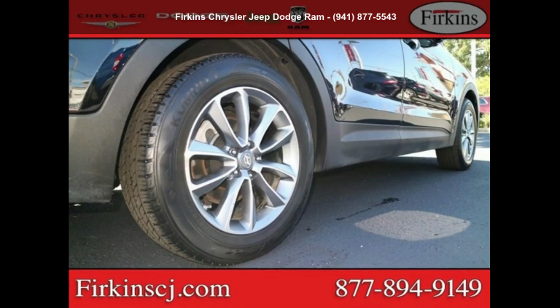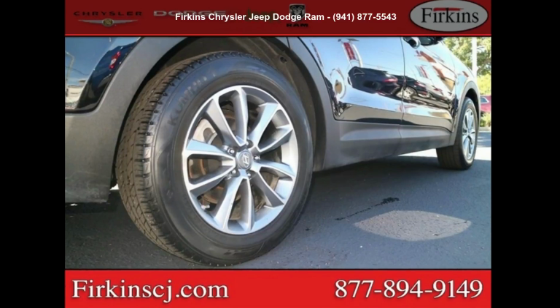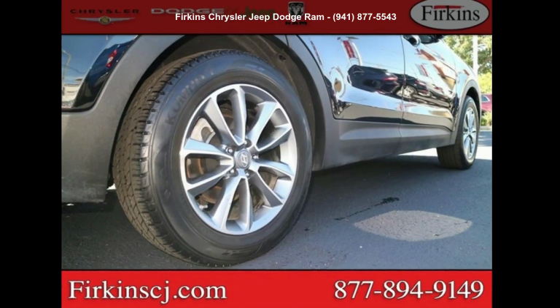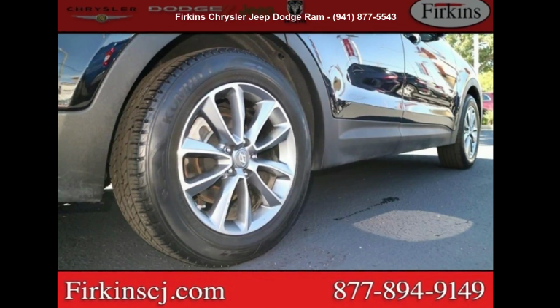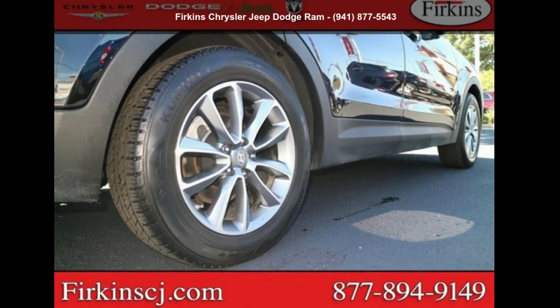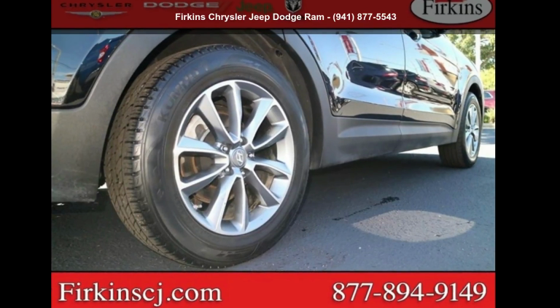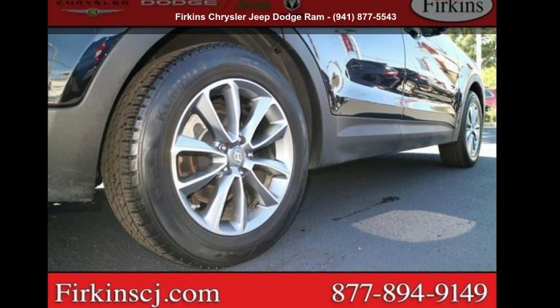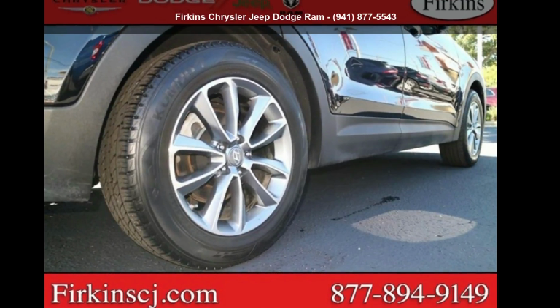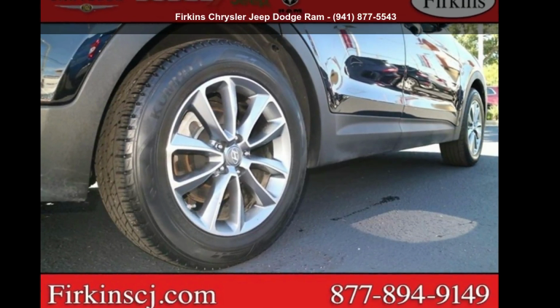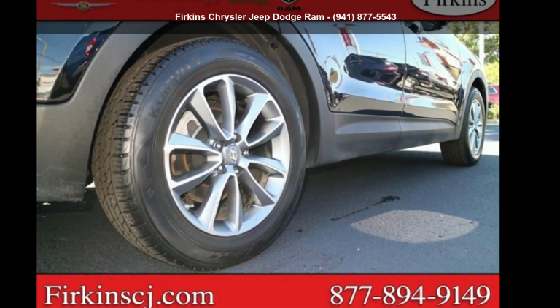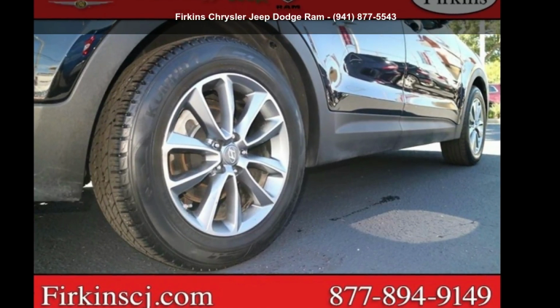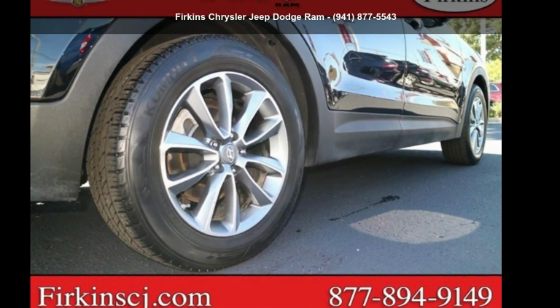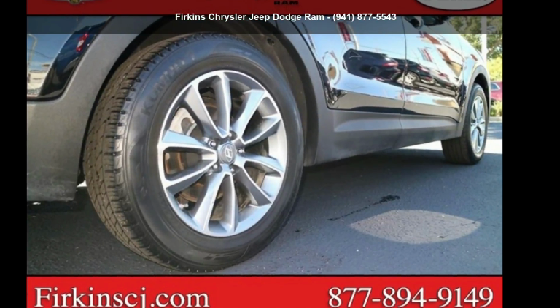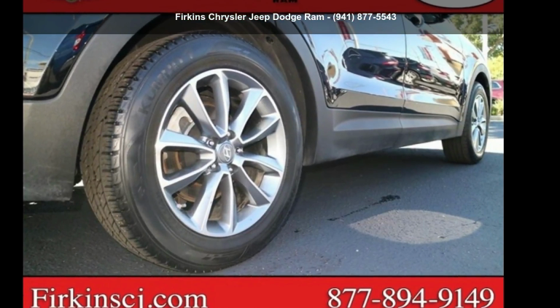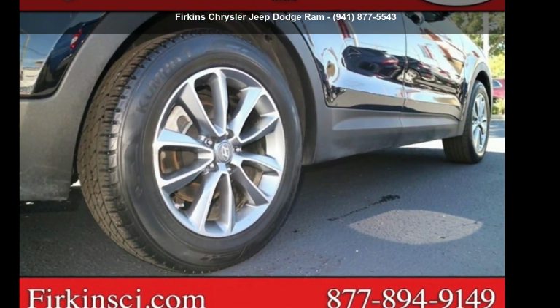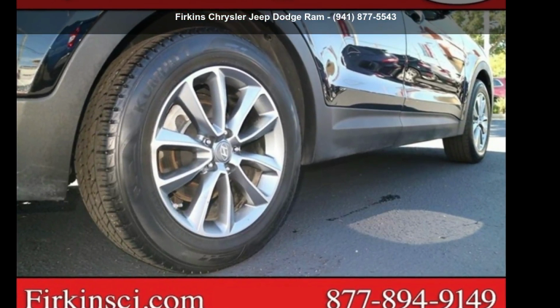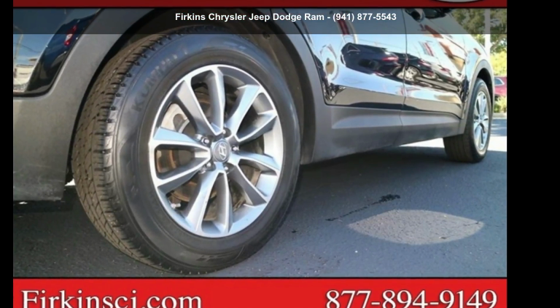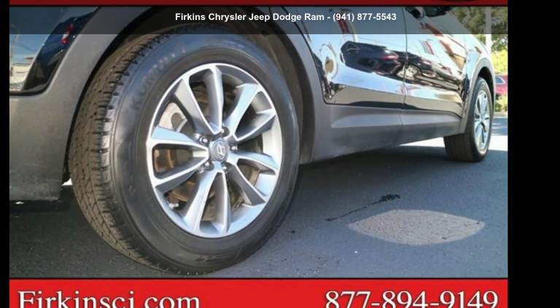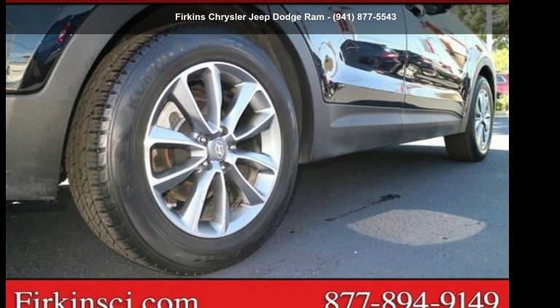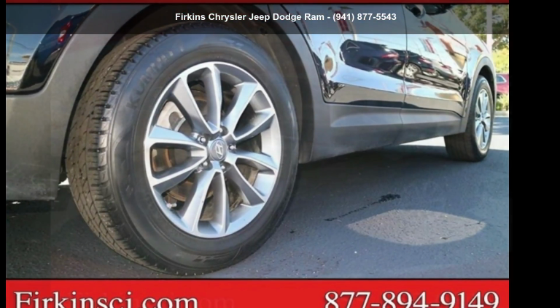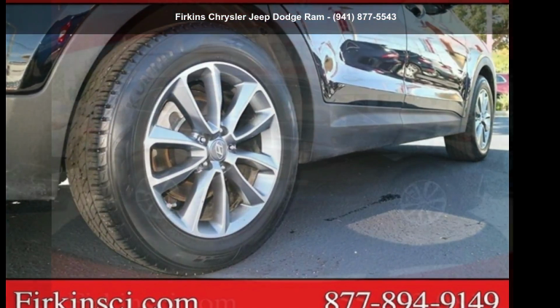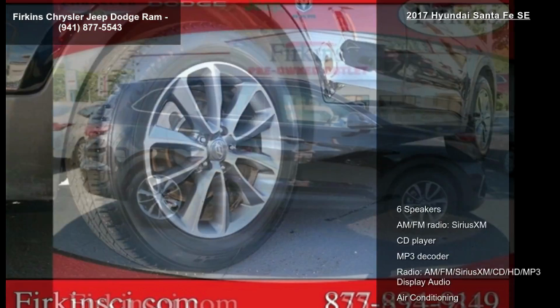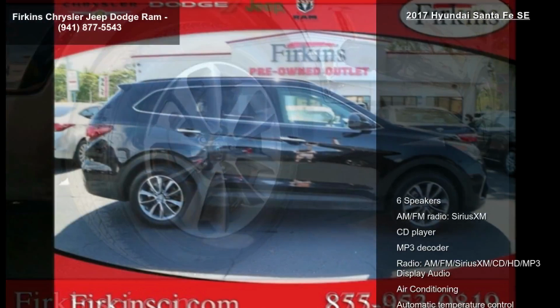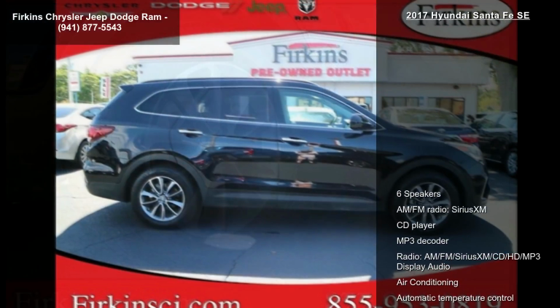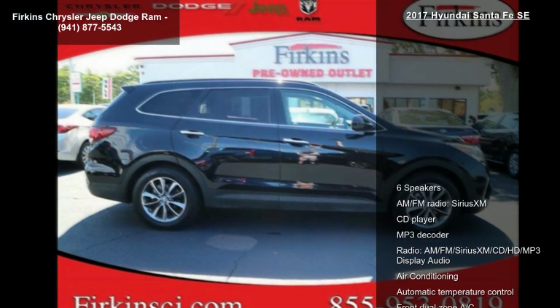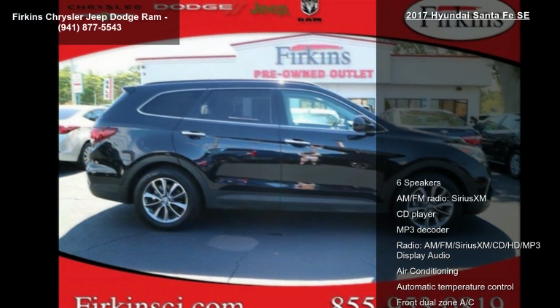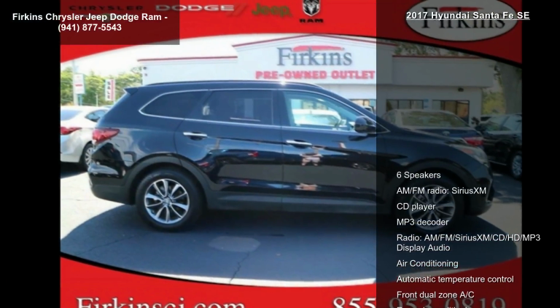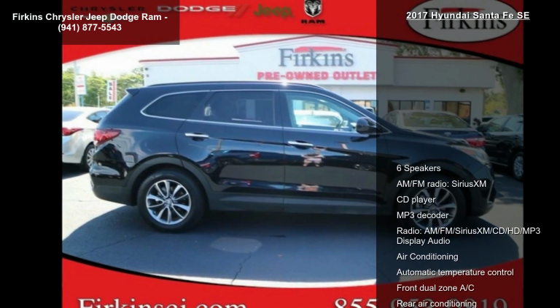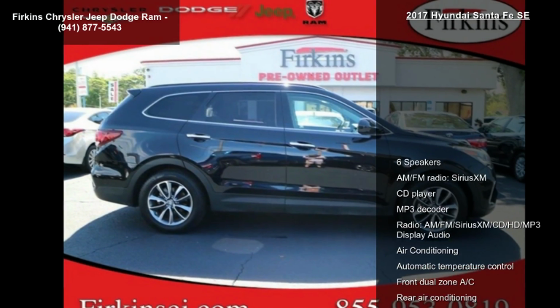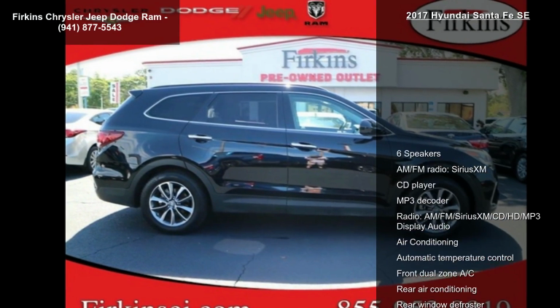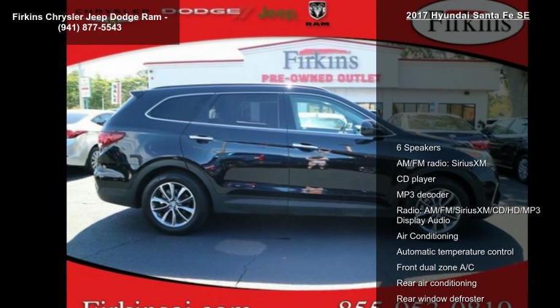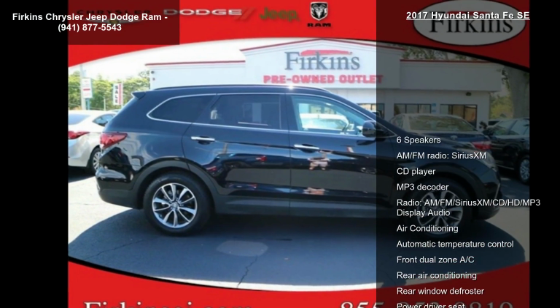Check out this Hyundai 2017 Santa Fe SE. This may be the set of wheels you've been looking for.